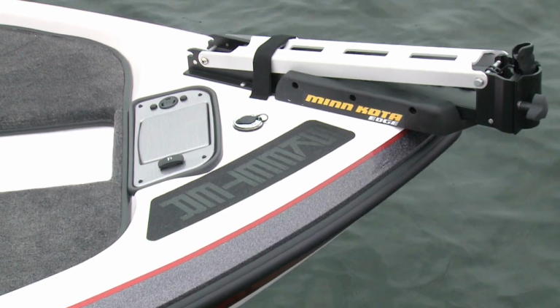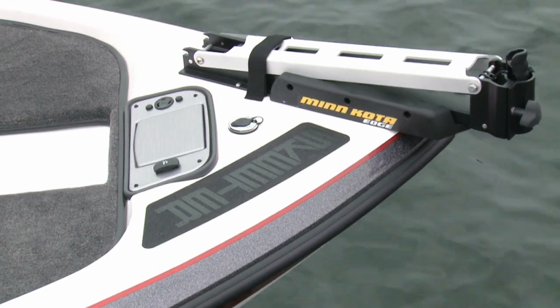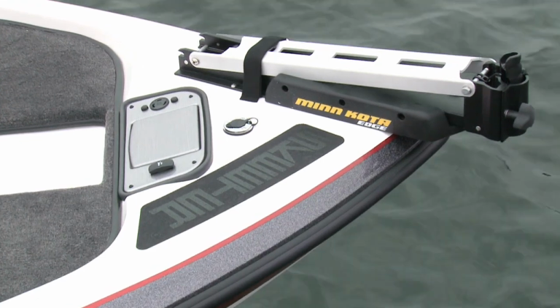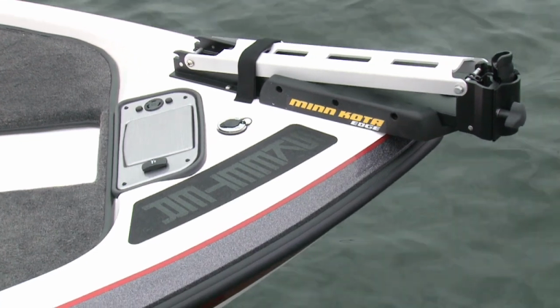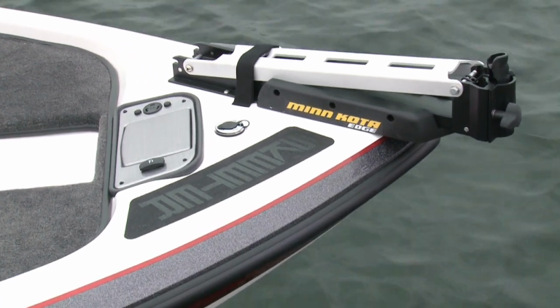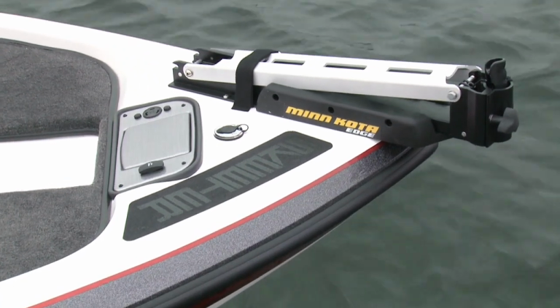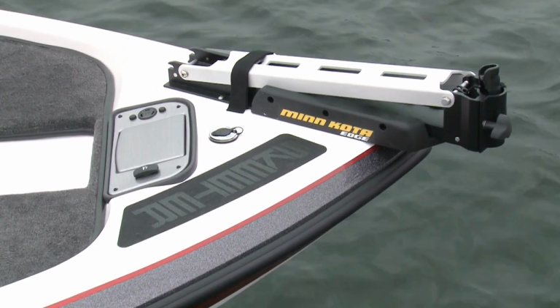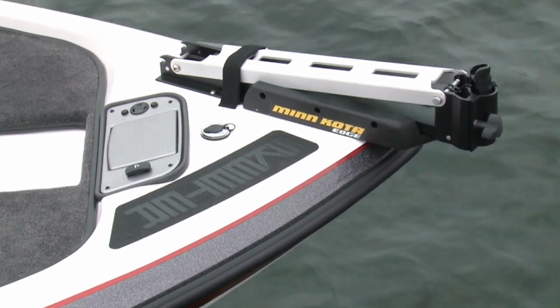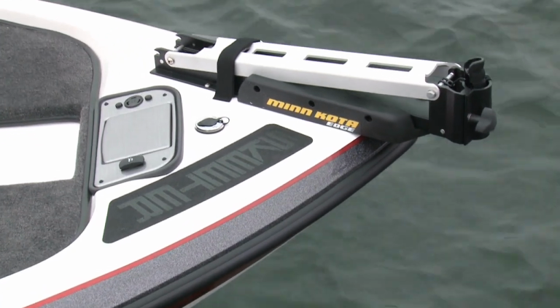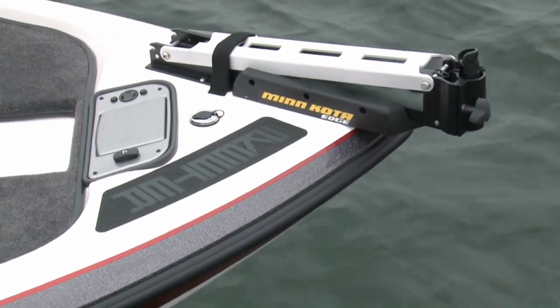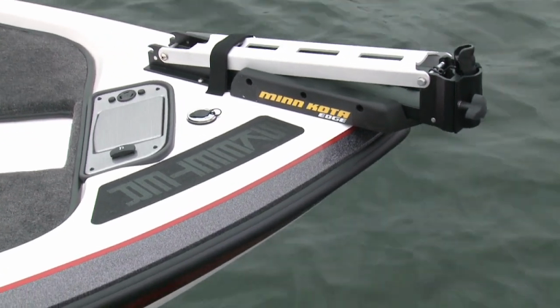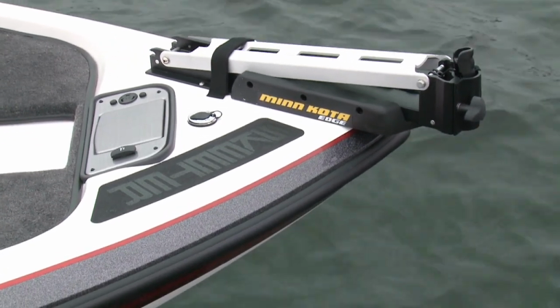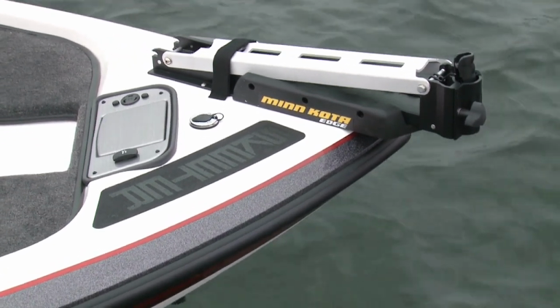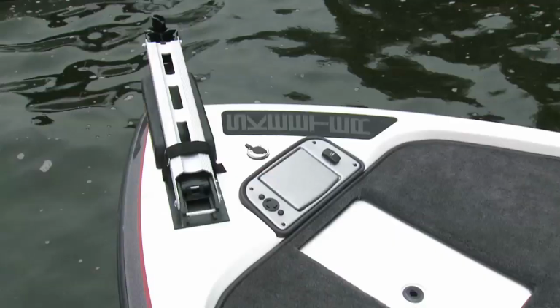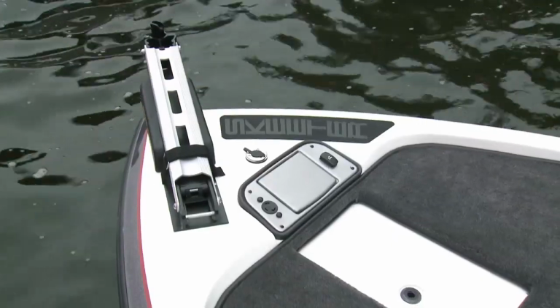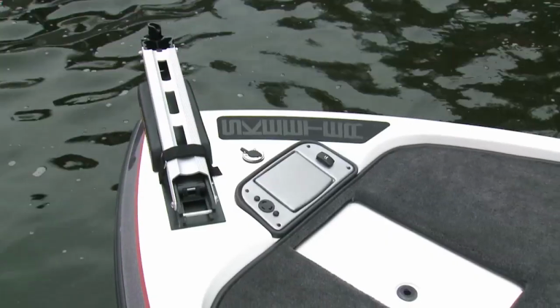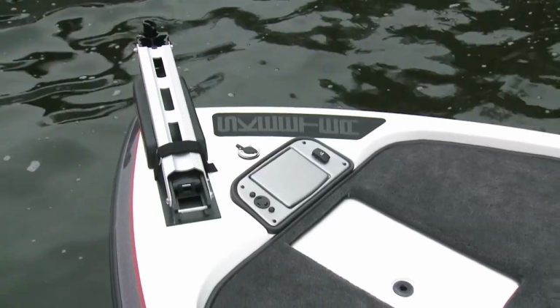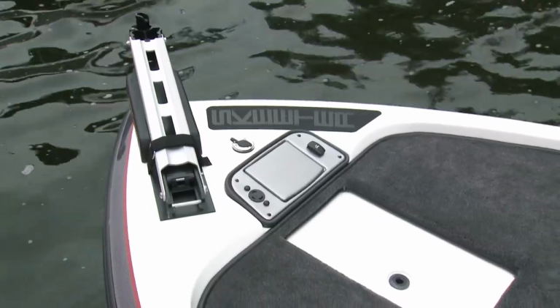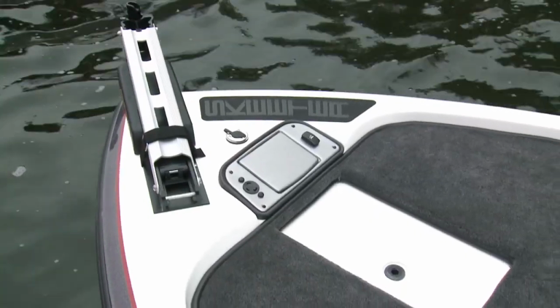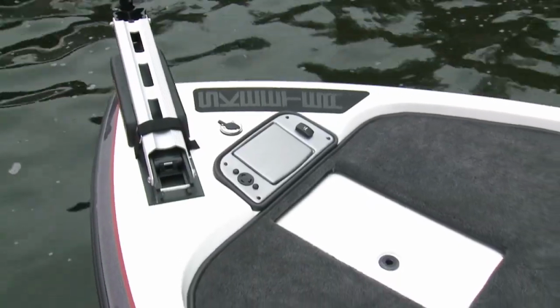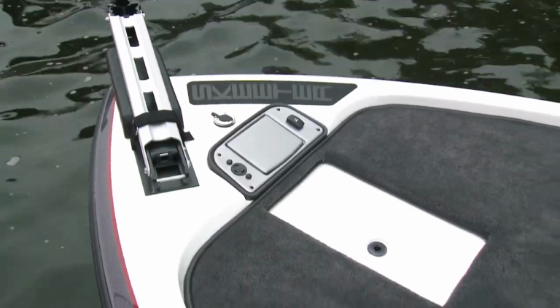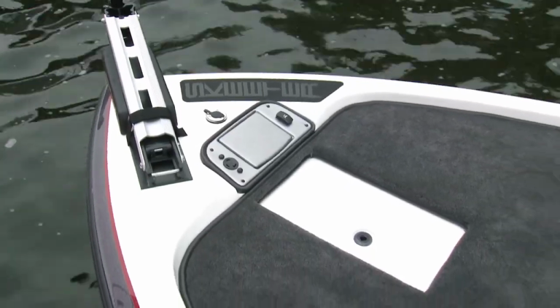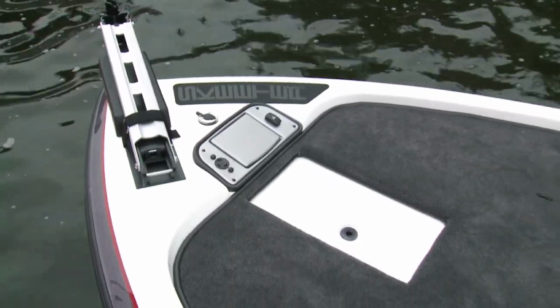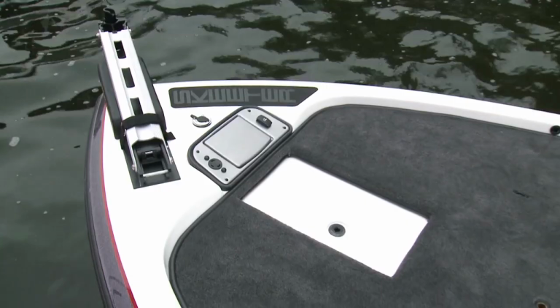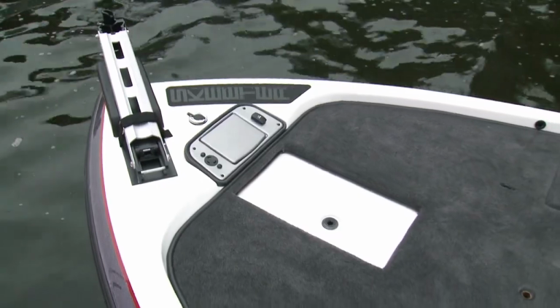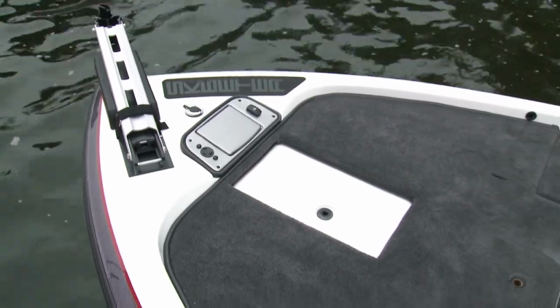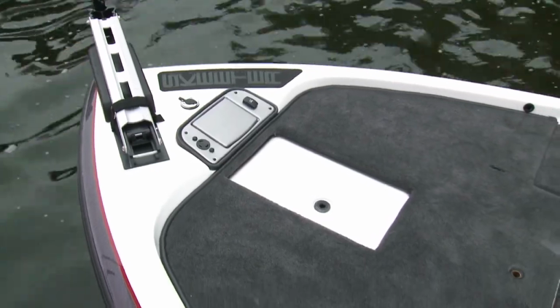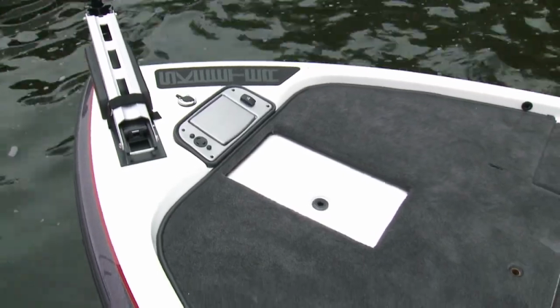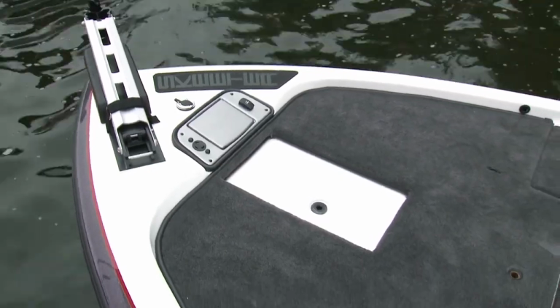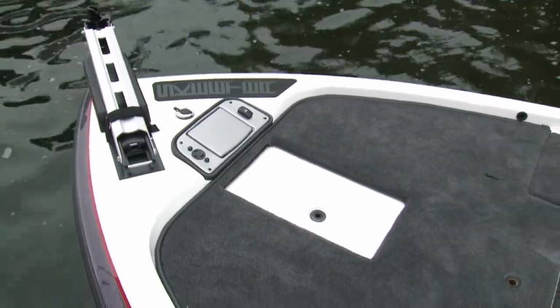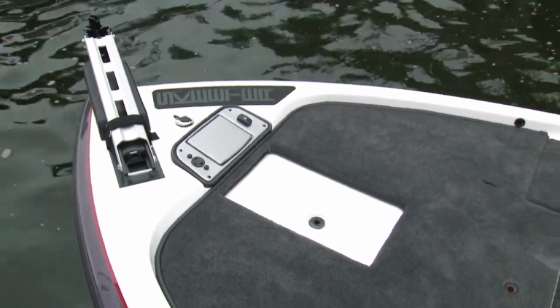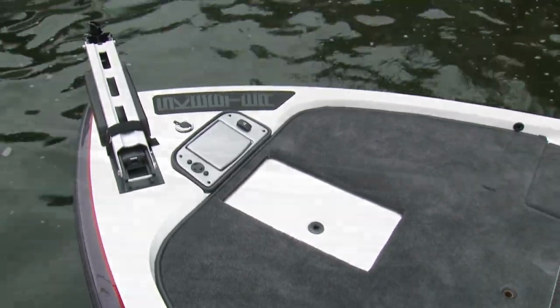At the bow, there's a trolling motor bracket with plug-in, a spot to mount electronics, along with a trim switch, and a drained foot pedal well.